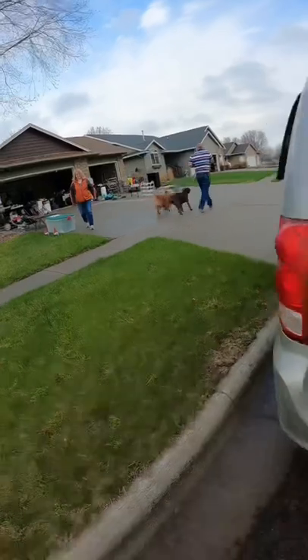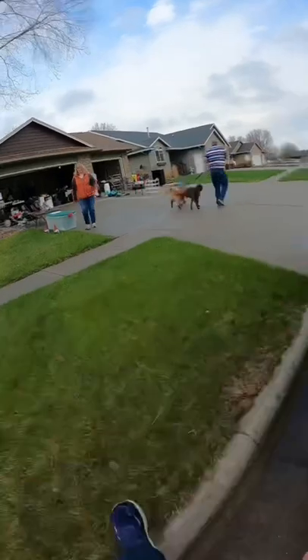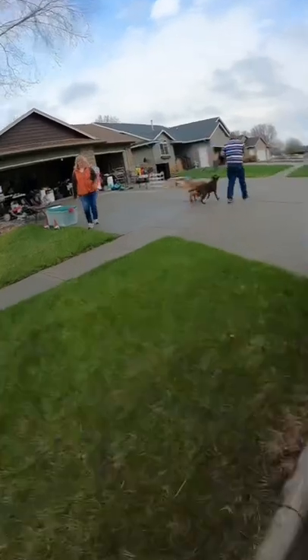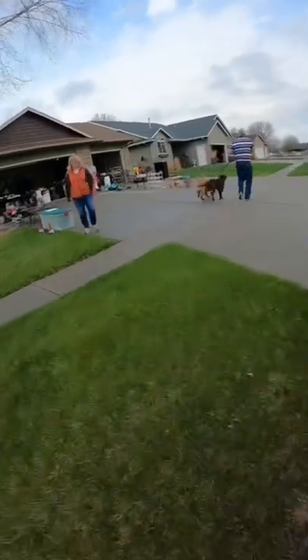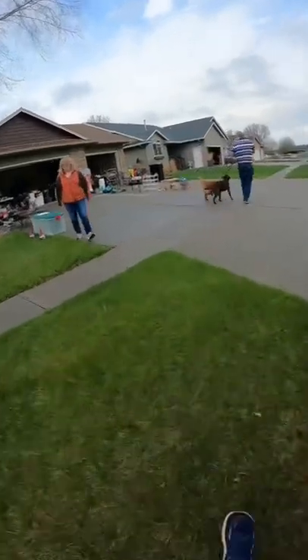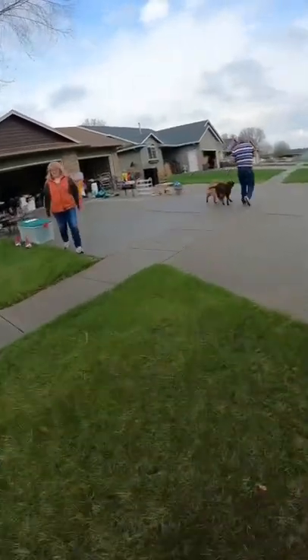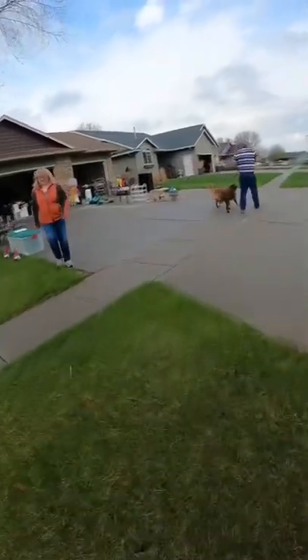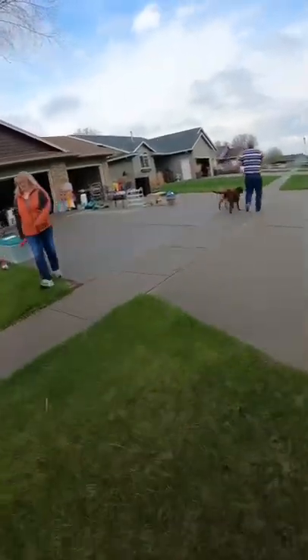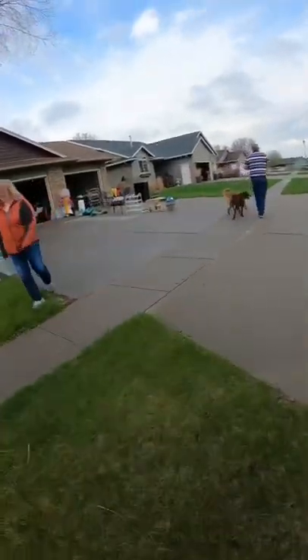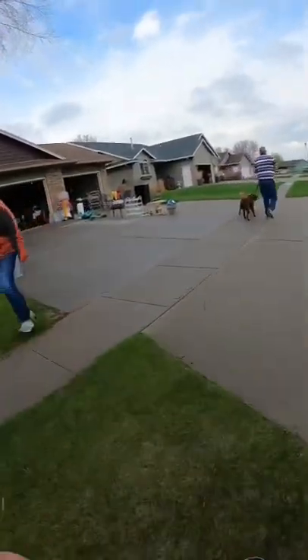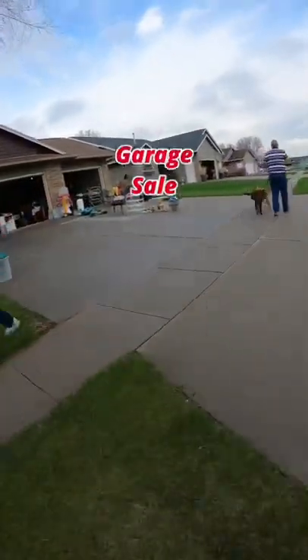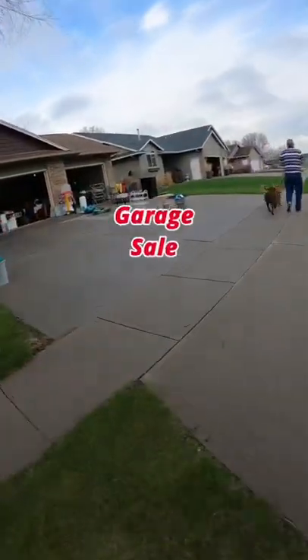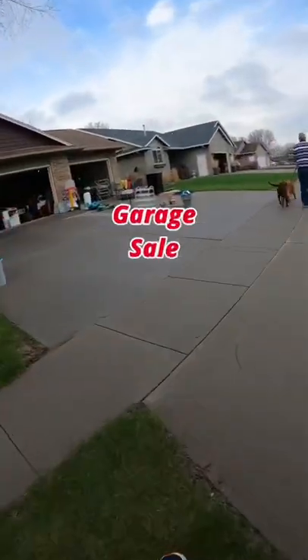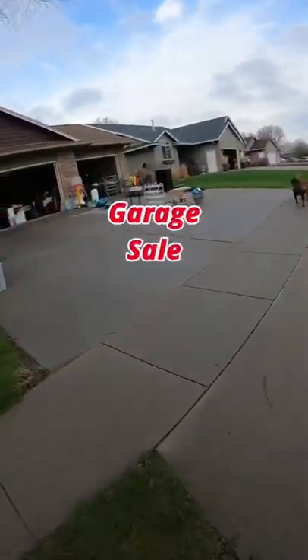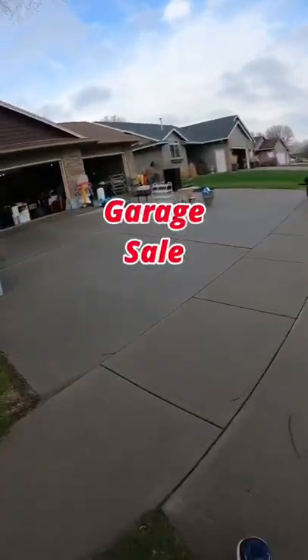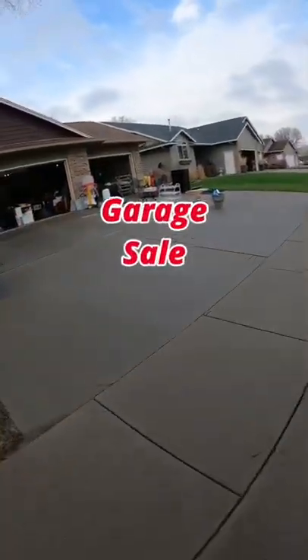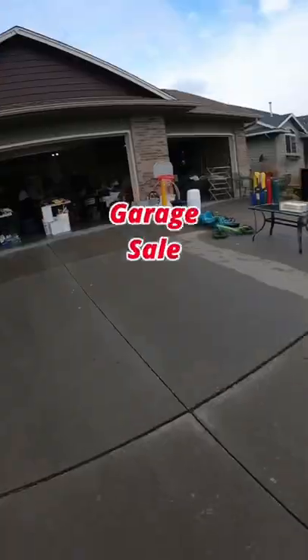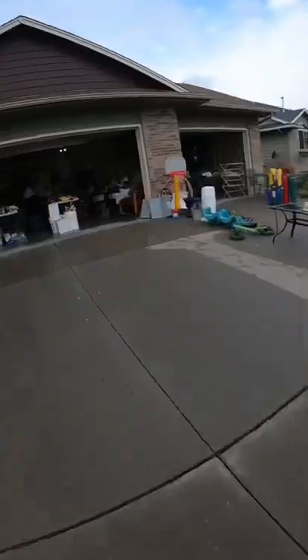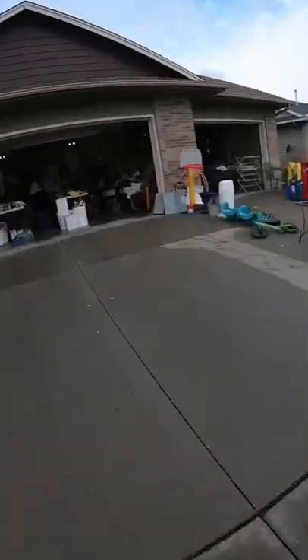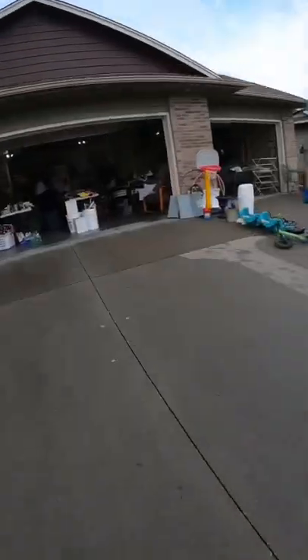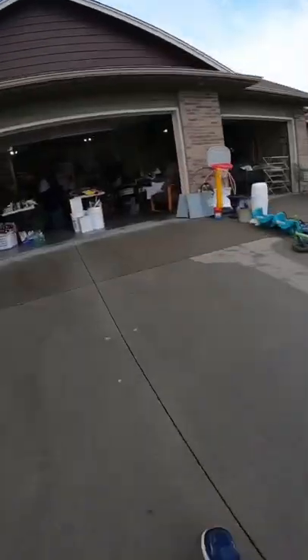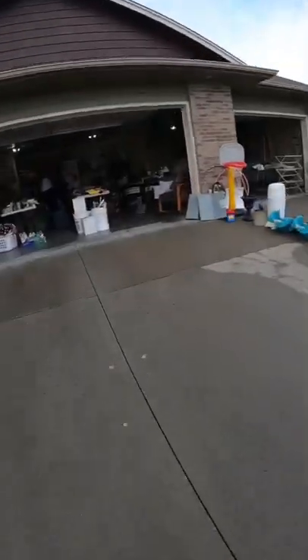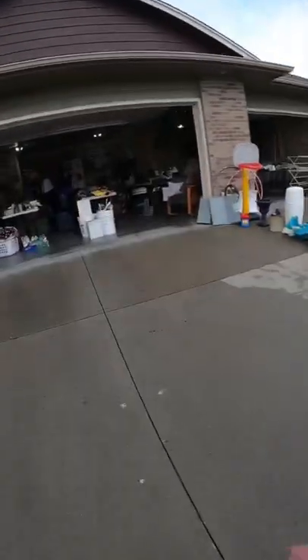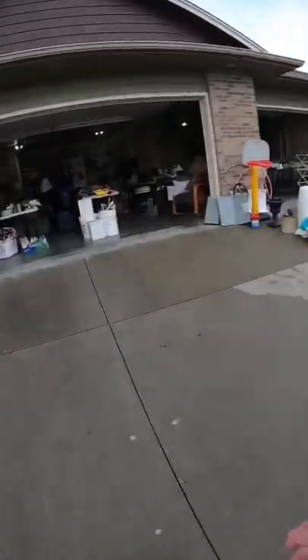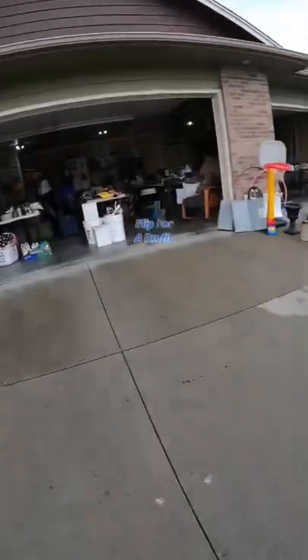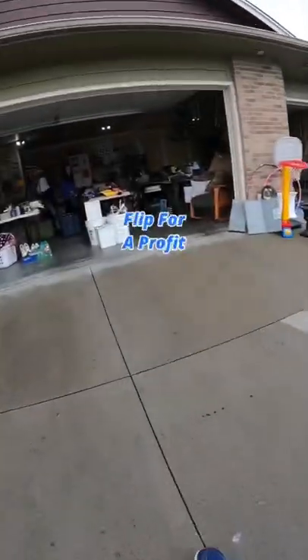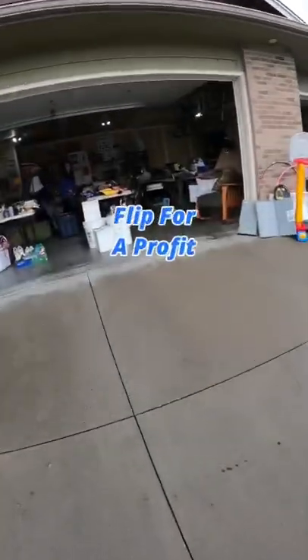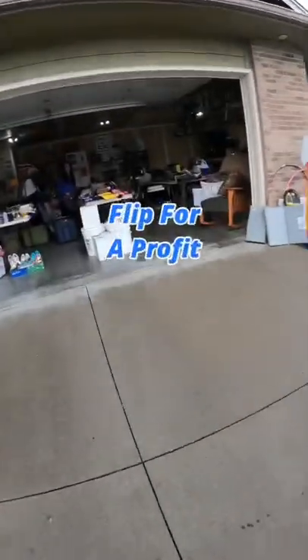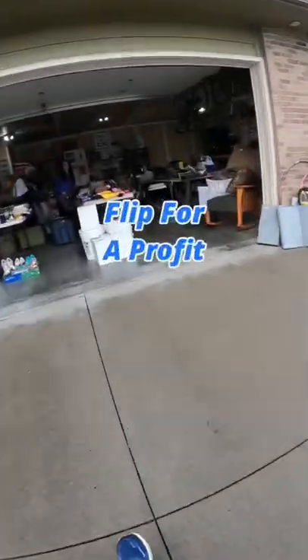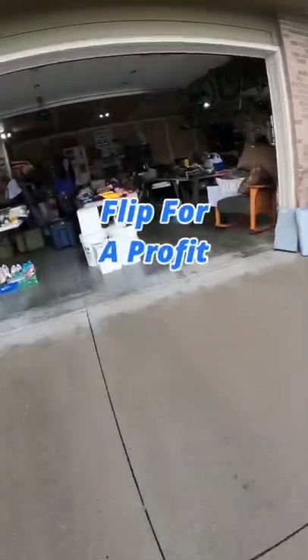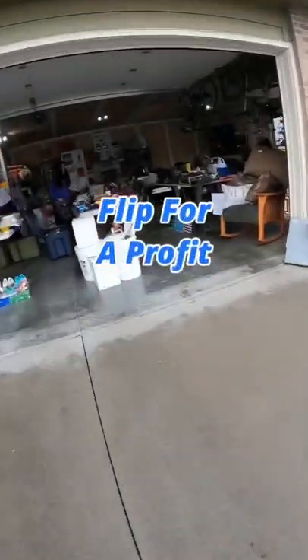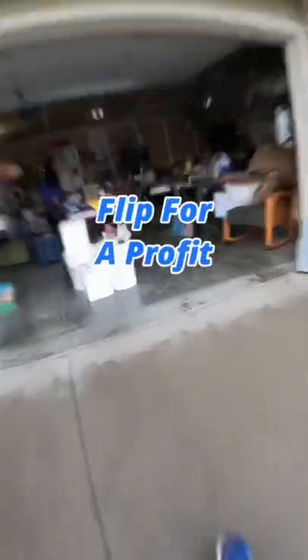I just scored so big at this garage sale. Check out what I found to flip for a profit.